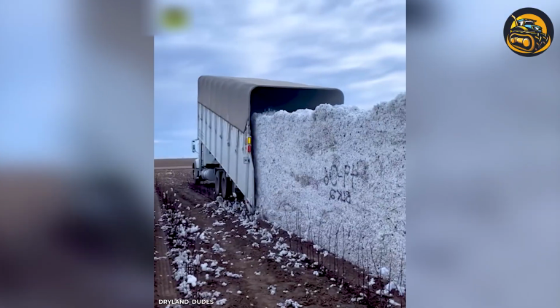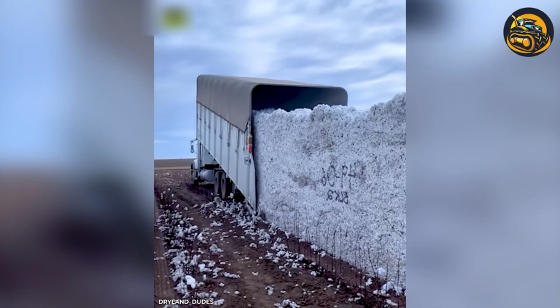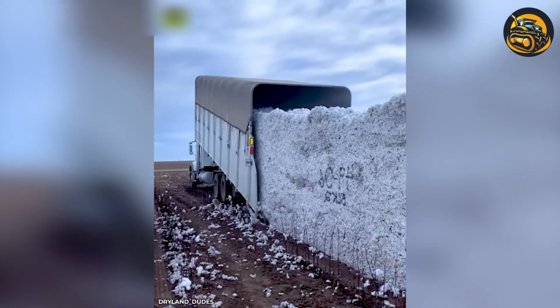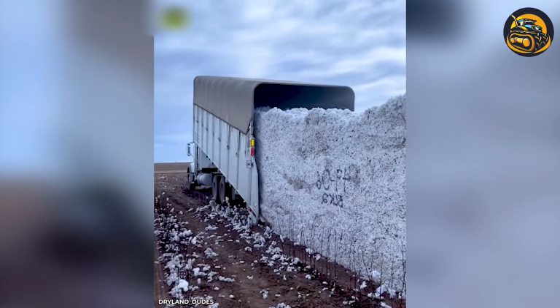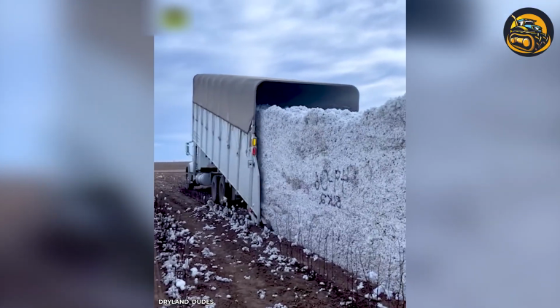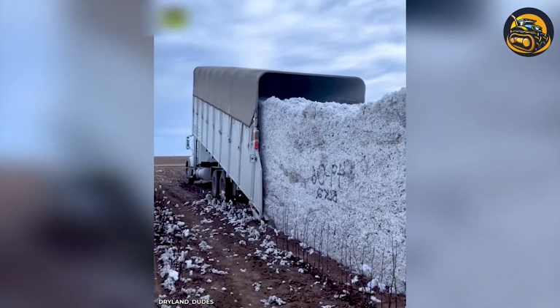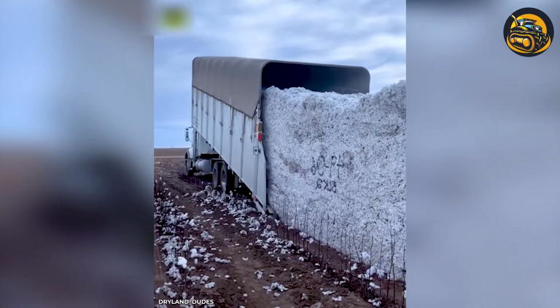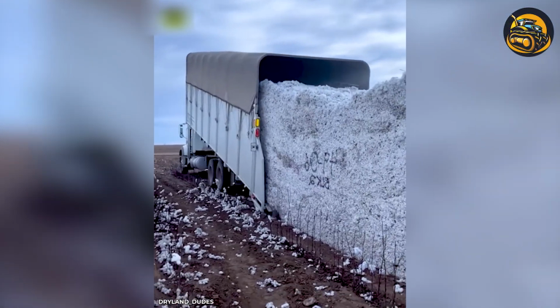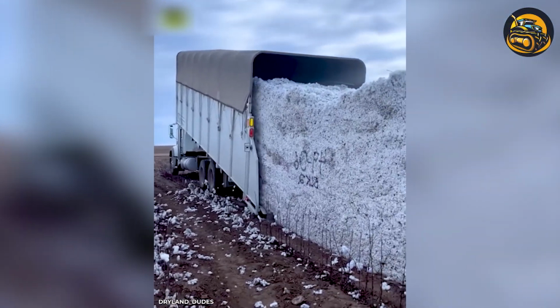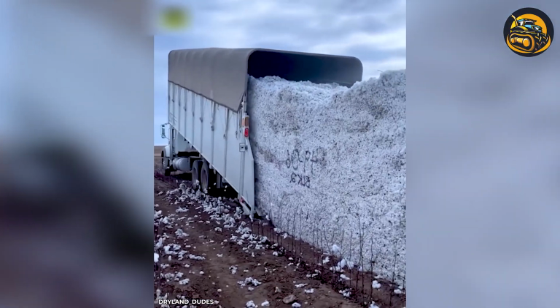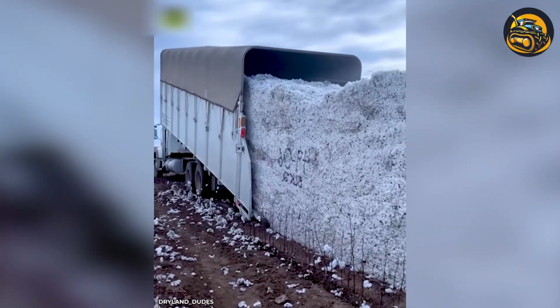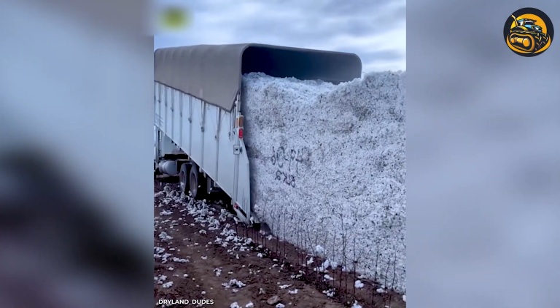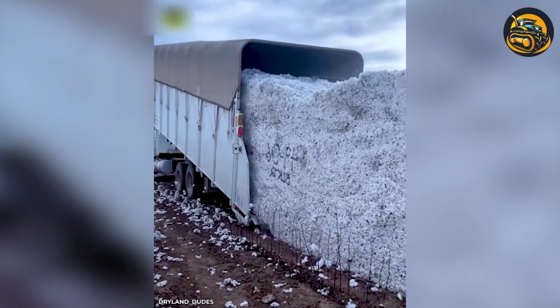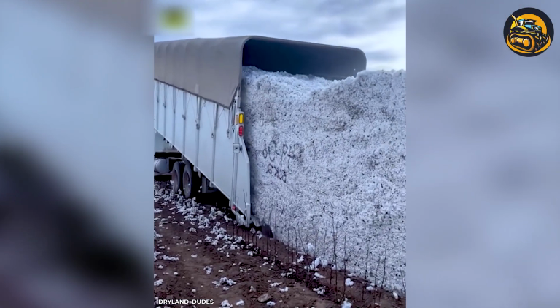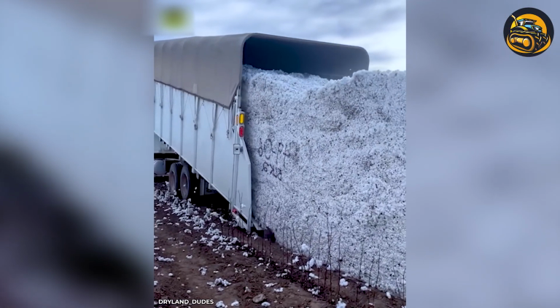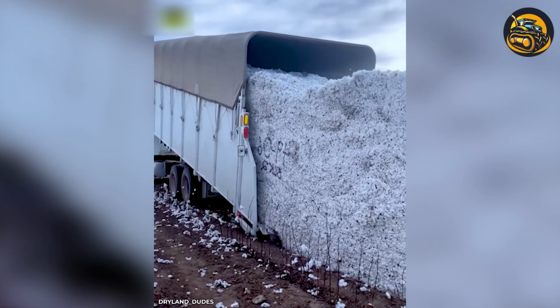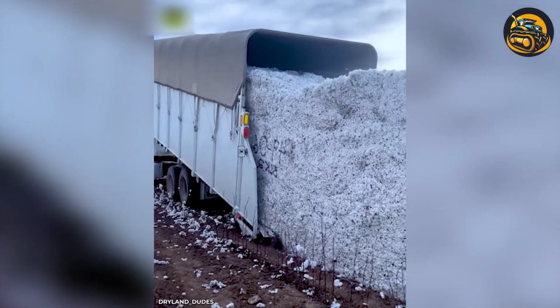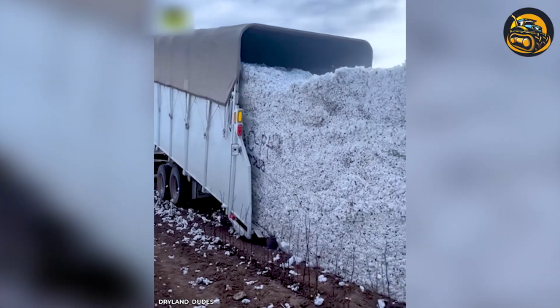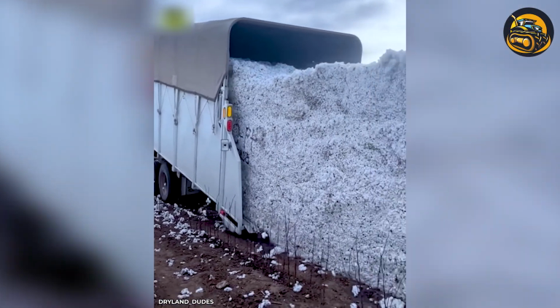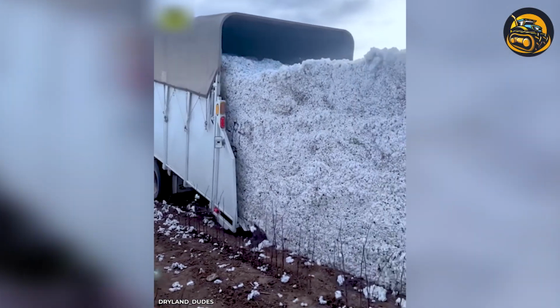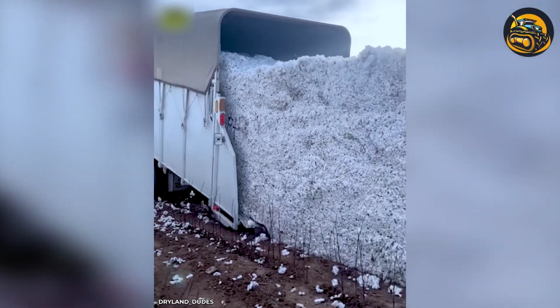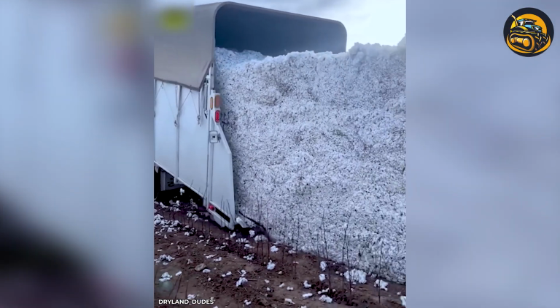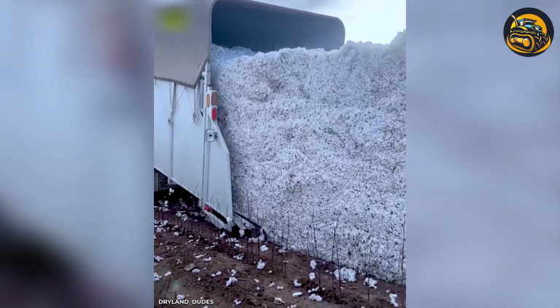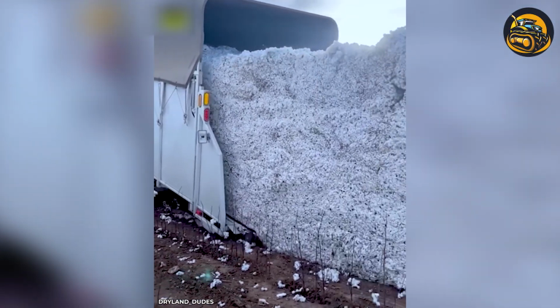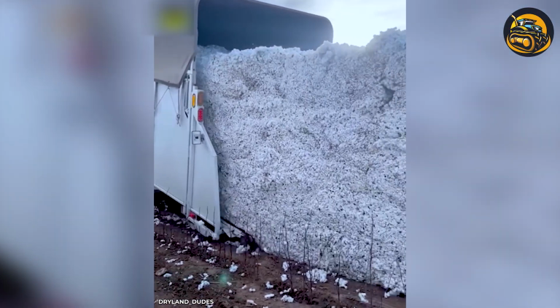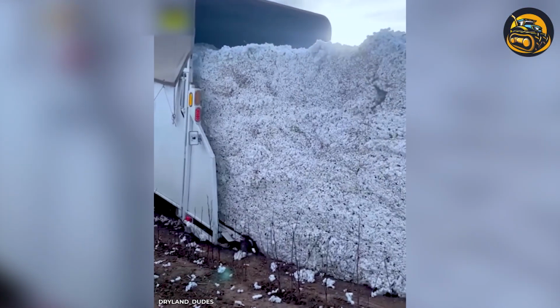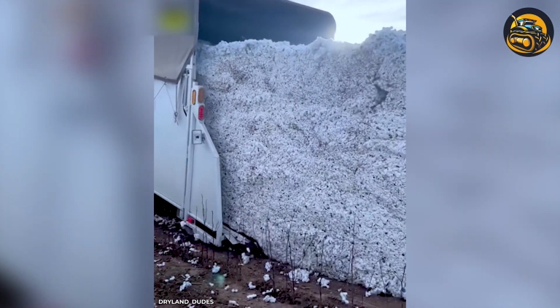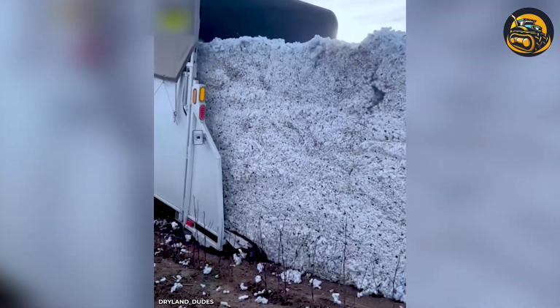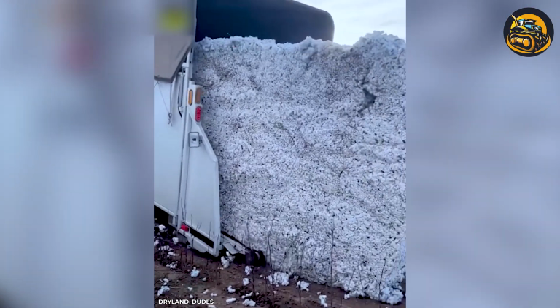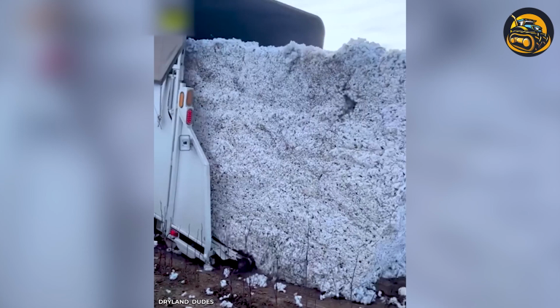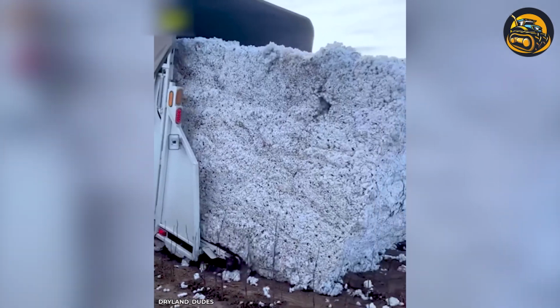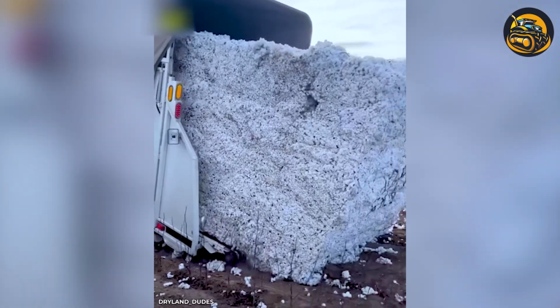In the vast cotton fields, an agricultural machine gently harvests the fluffy white bolls.